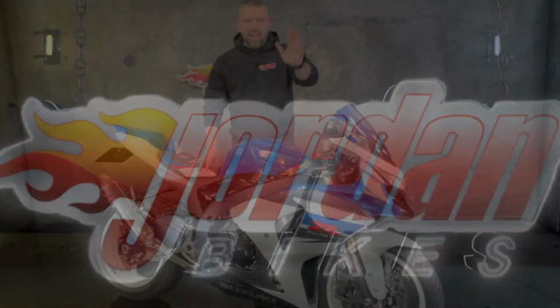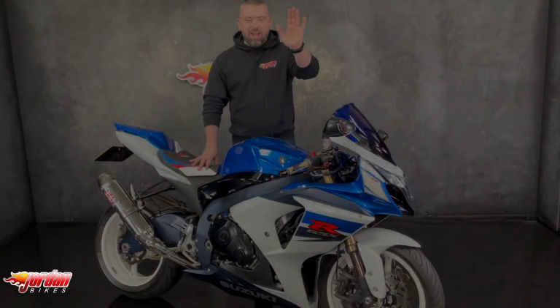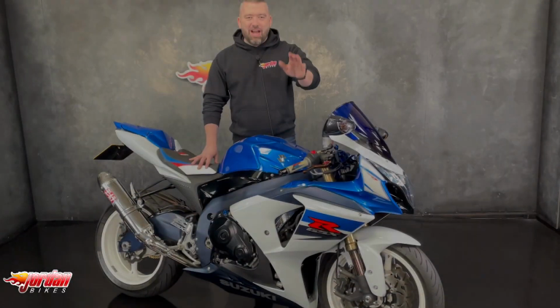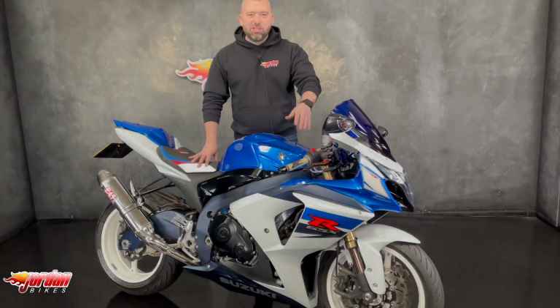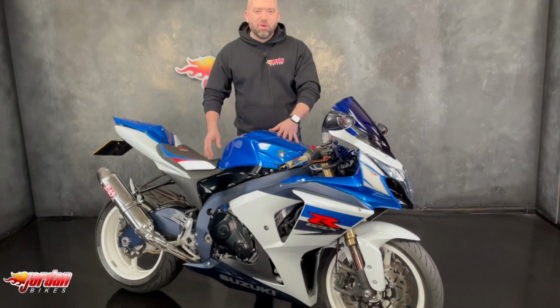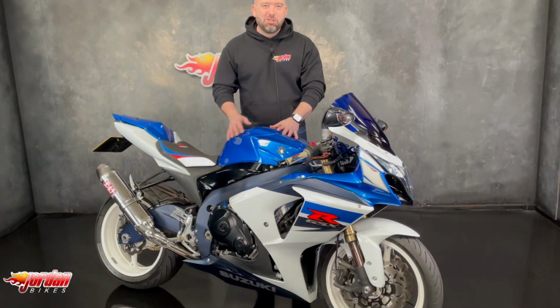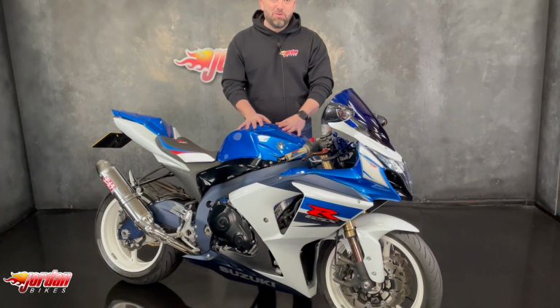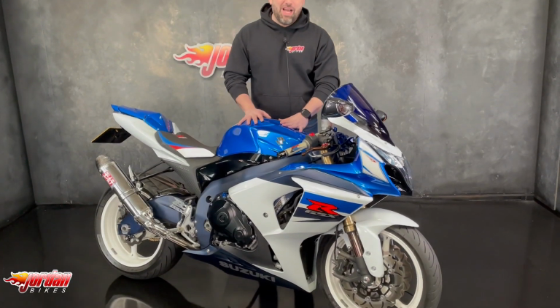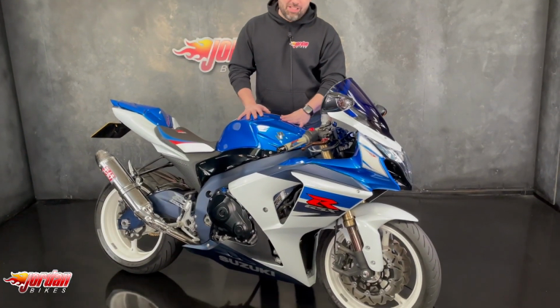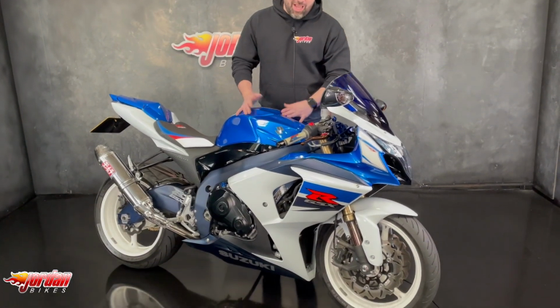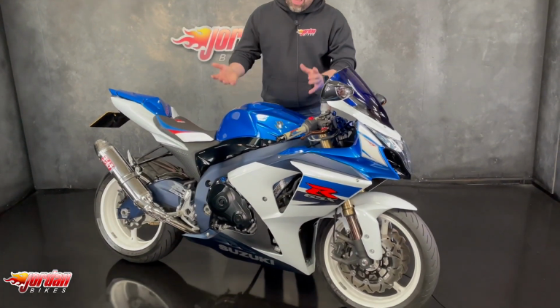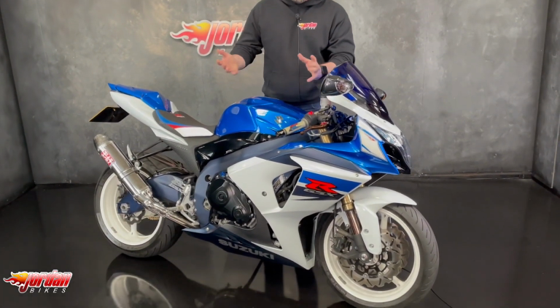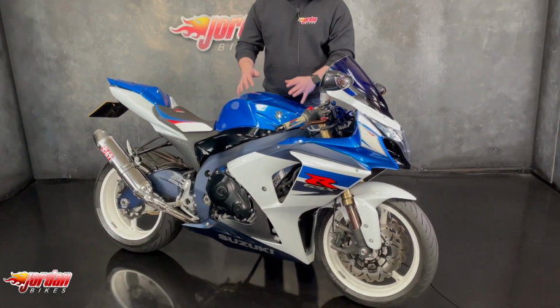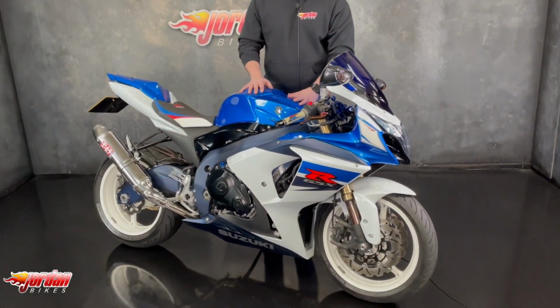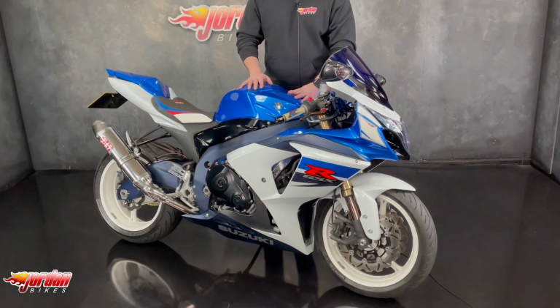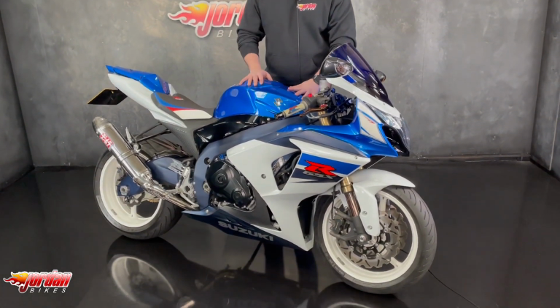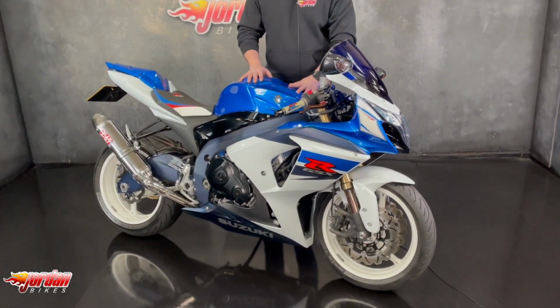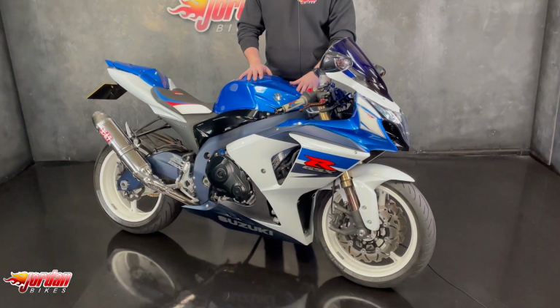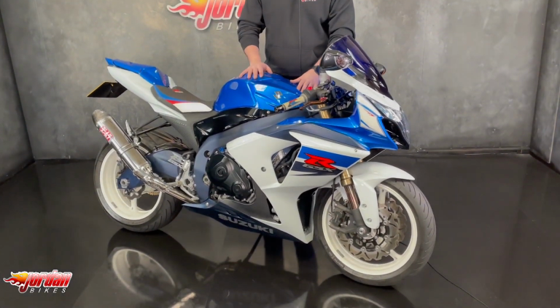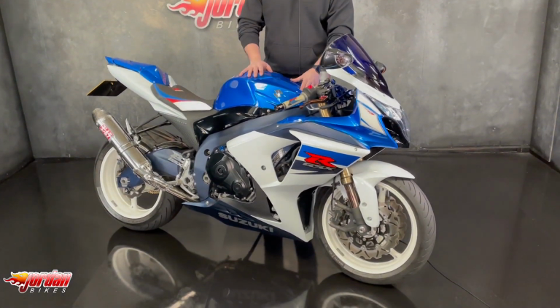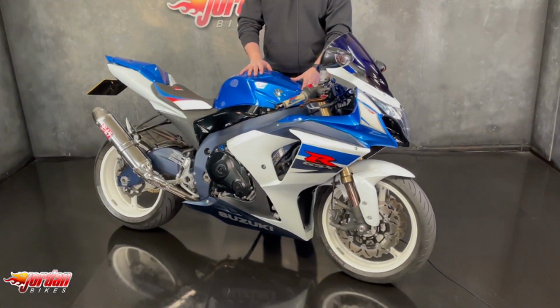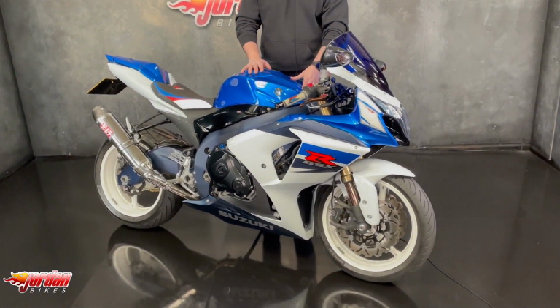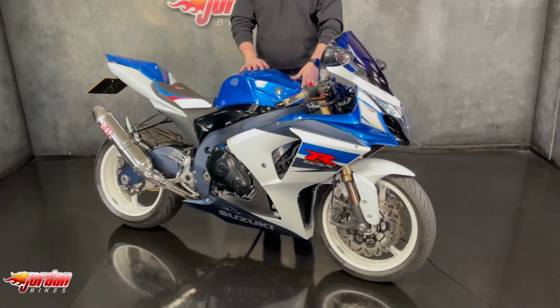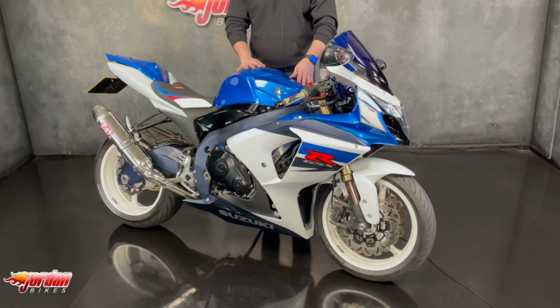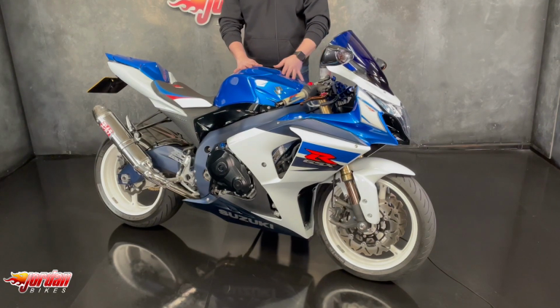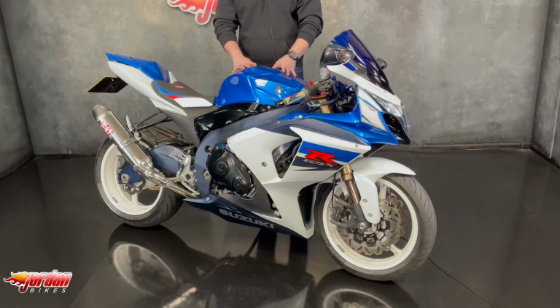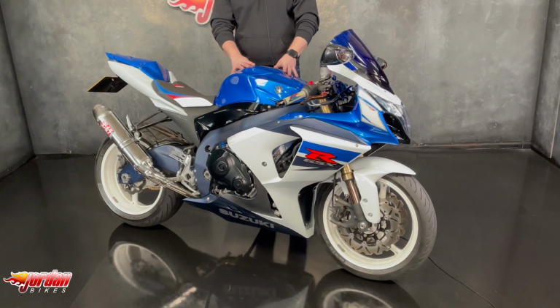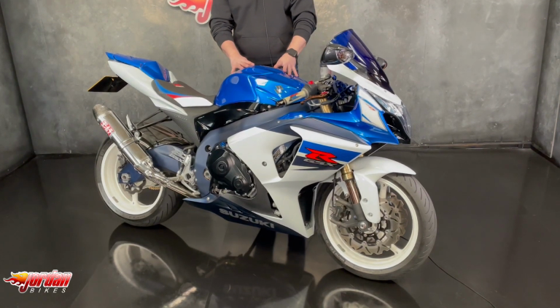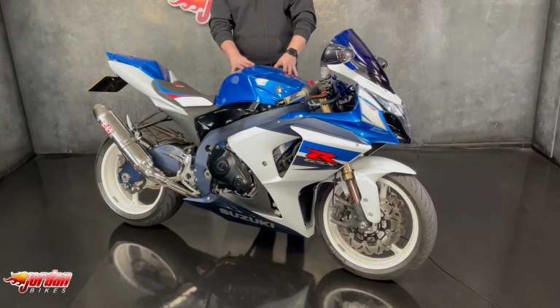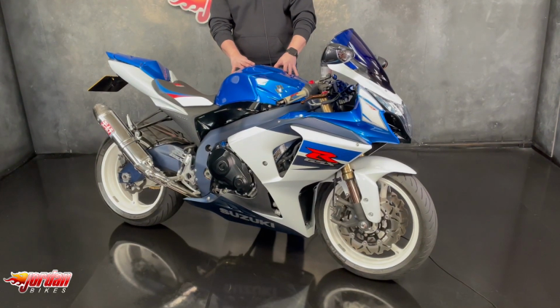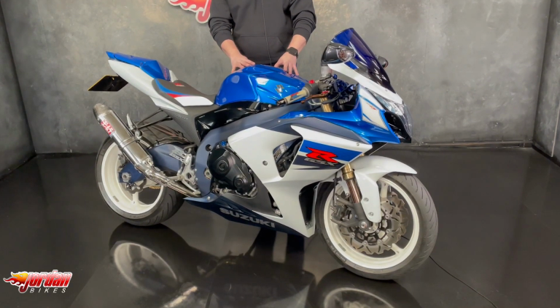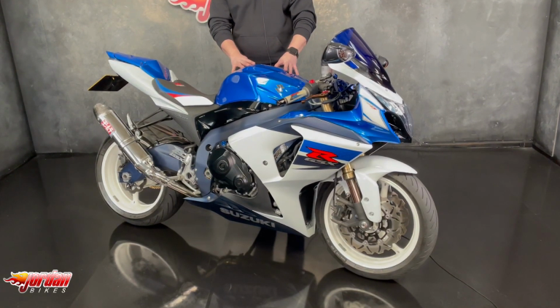Hello guys, it's Will at John and Bikes. I've got in front of me this absolute stunner — it's a Suzuki GSX-R 1000.